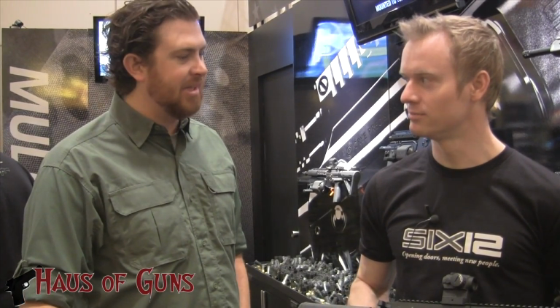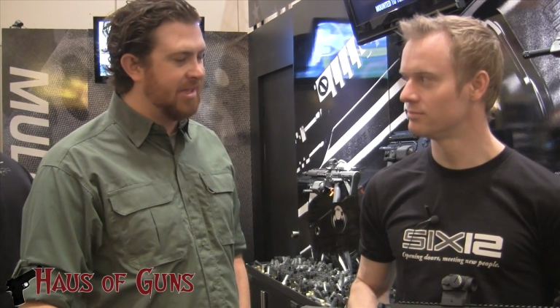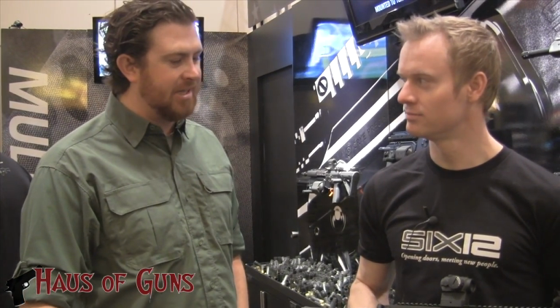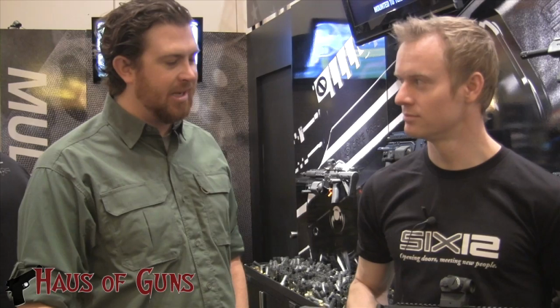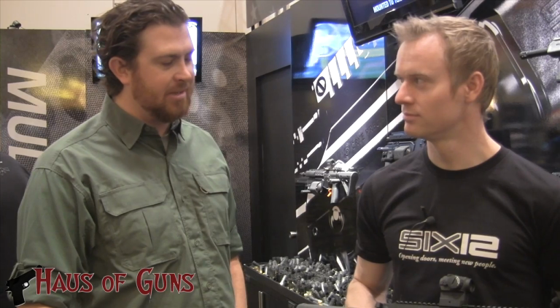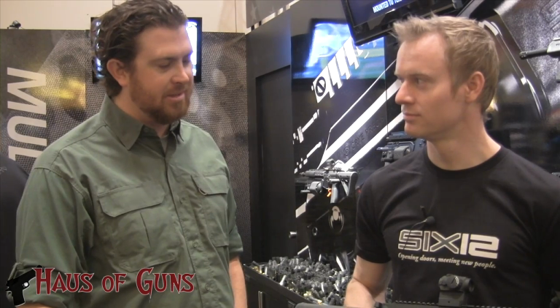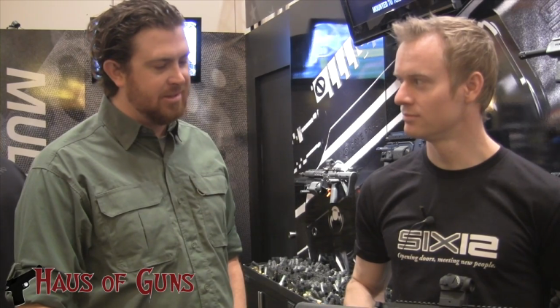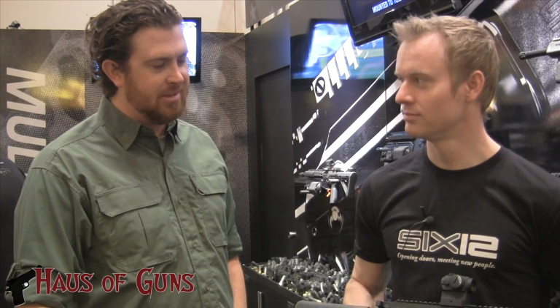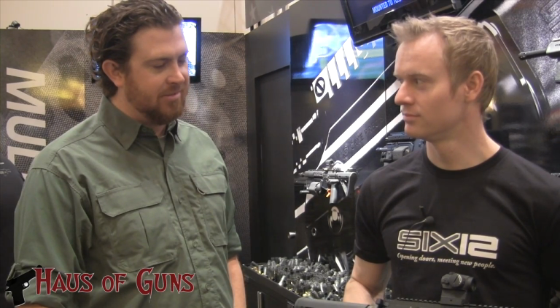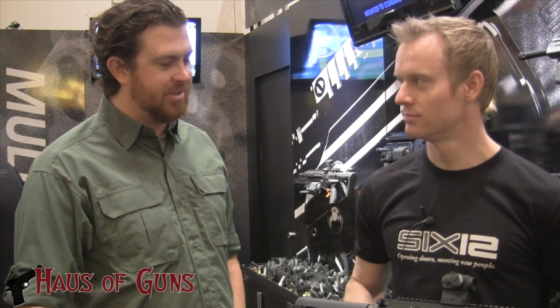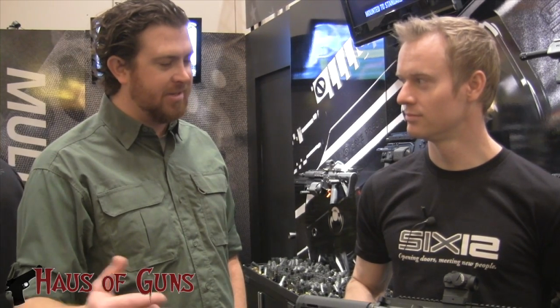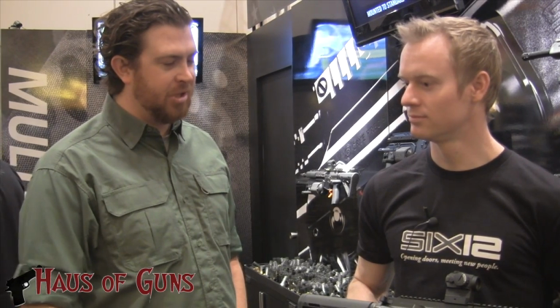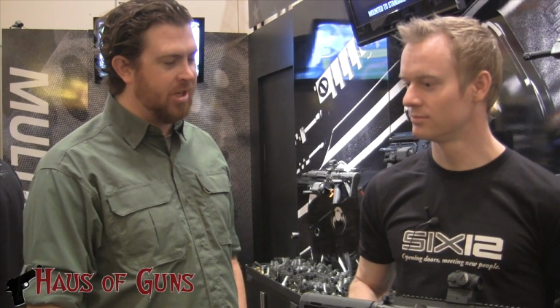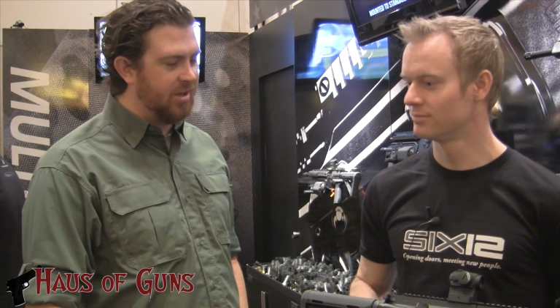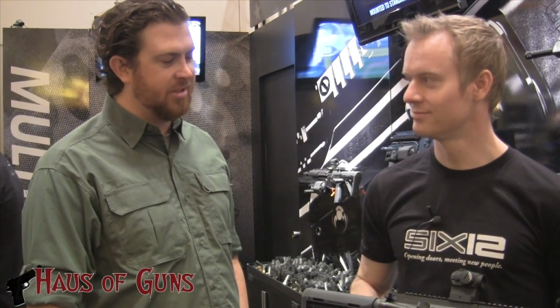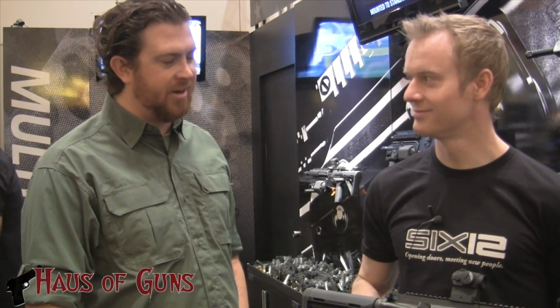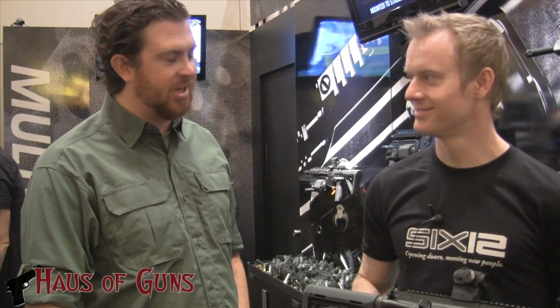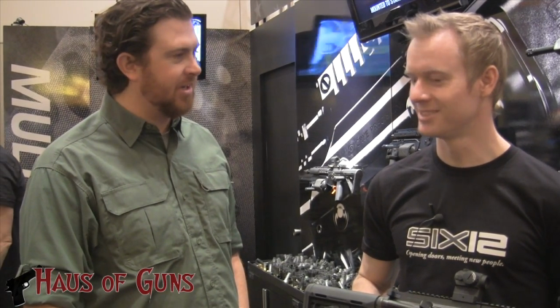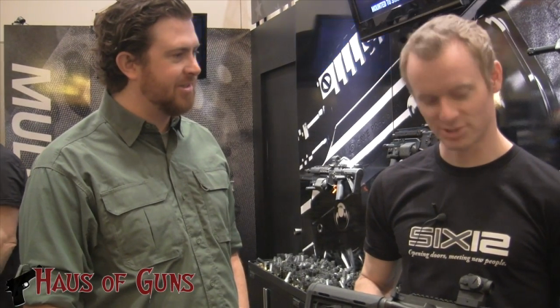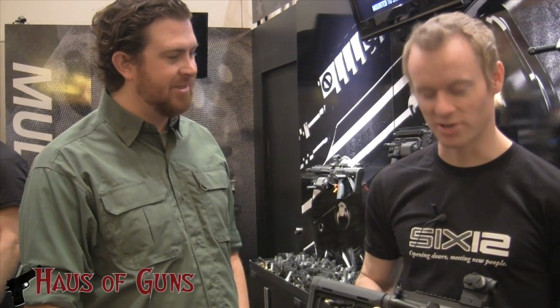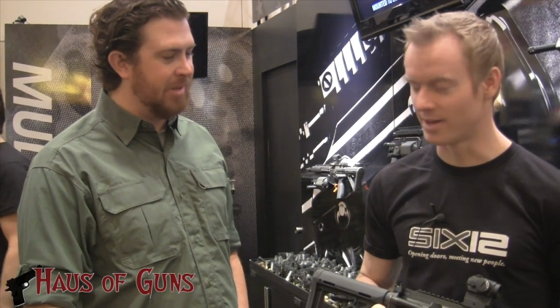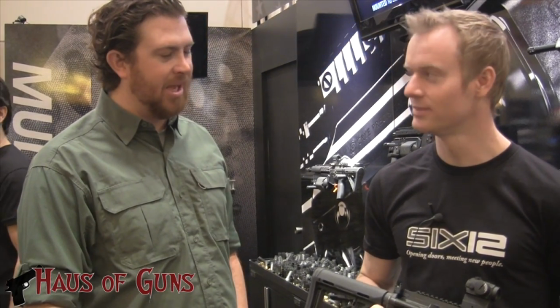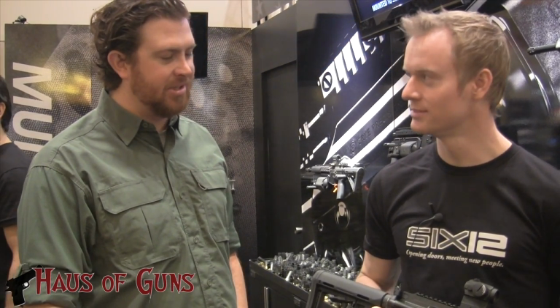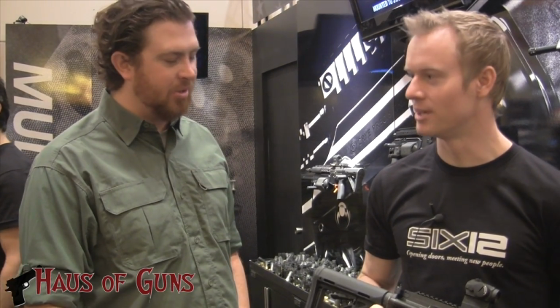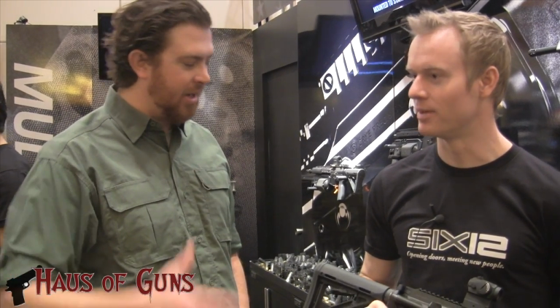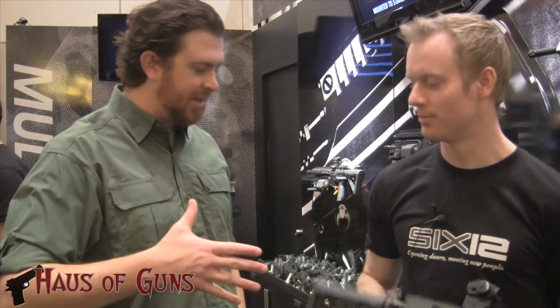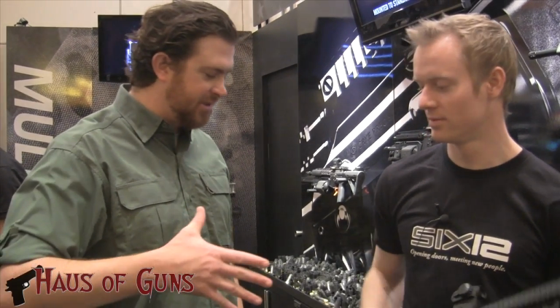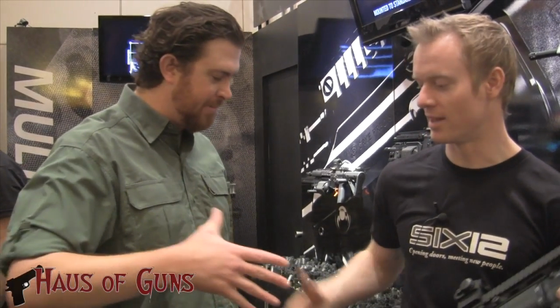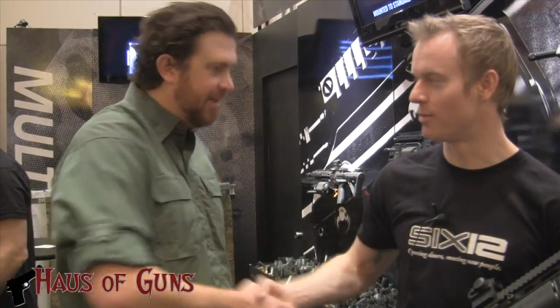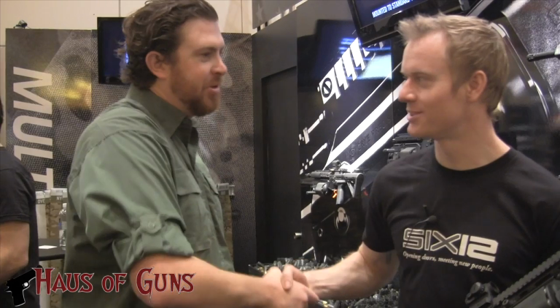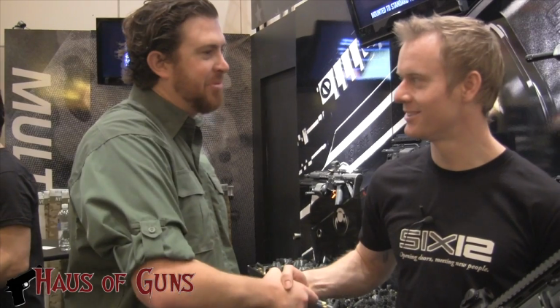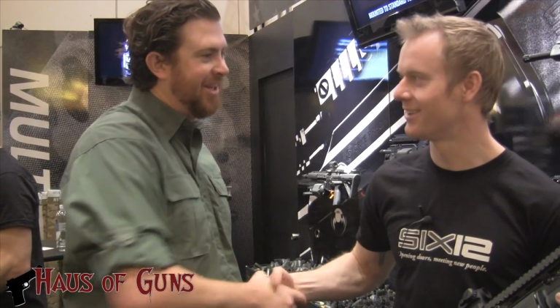It's like the main launch of the fire shotgun. Eric, thanks for your time, man. Thank you very much, I really appreciate it.